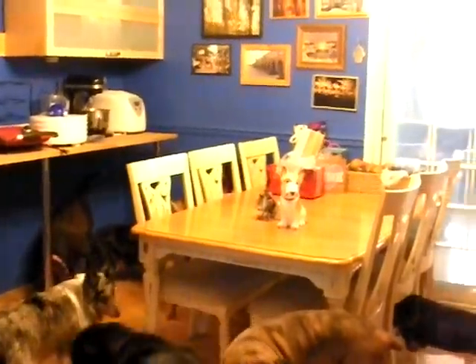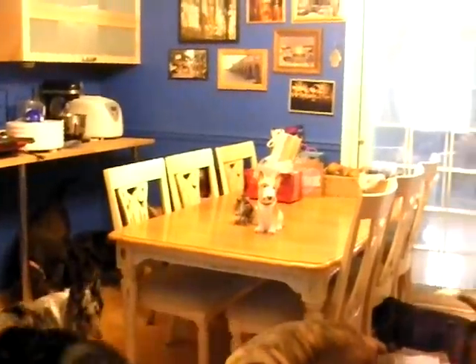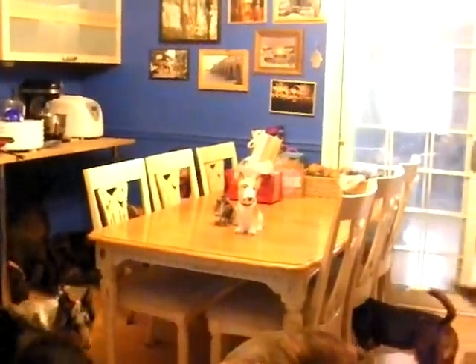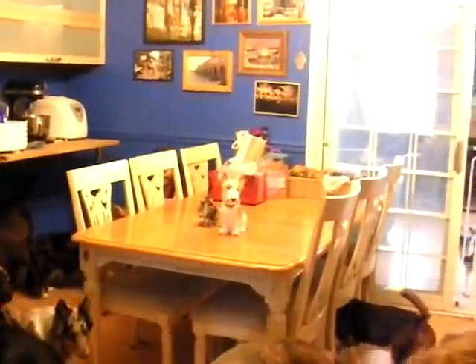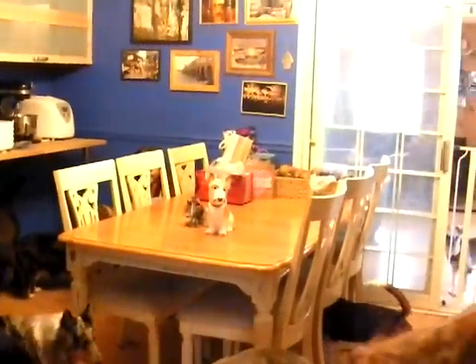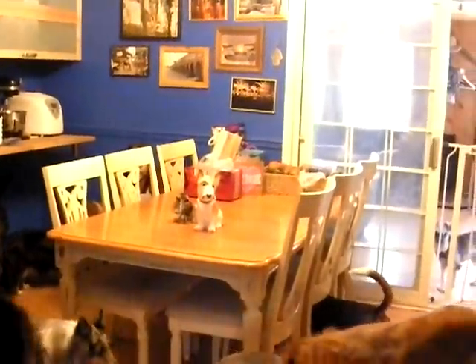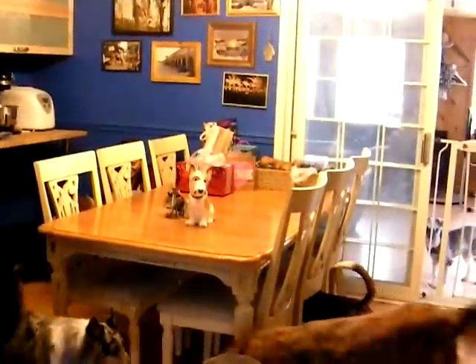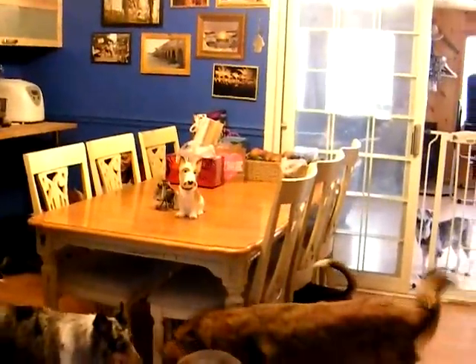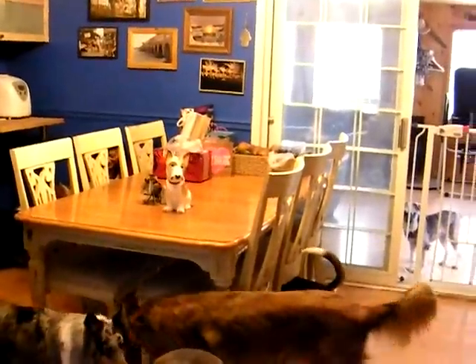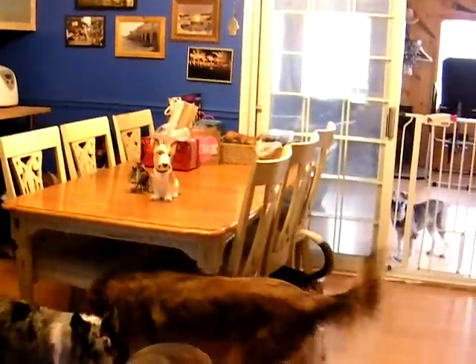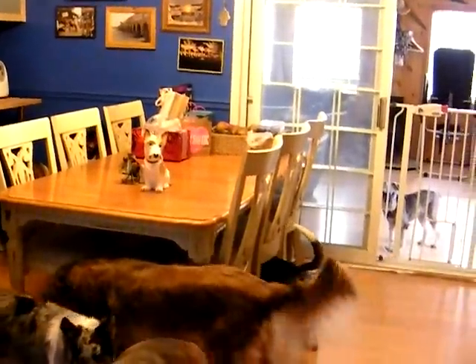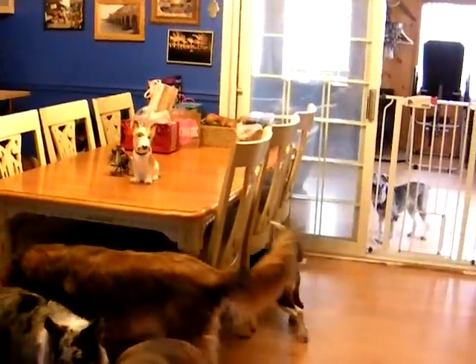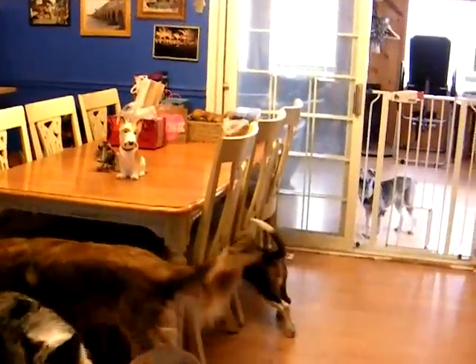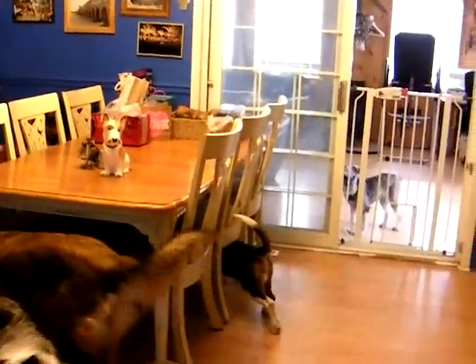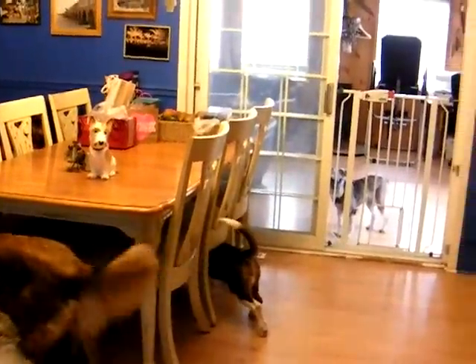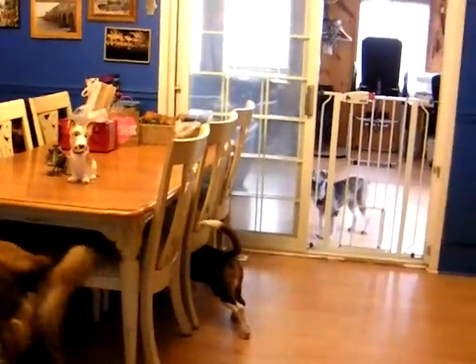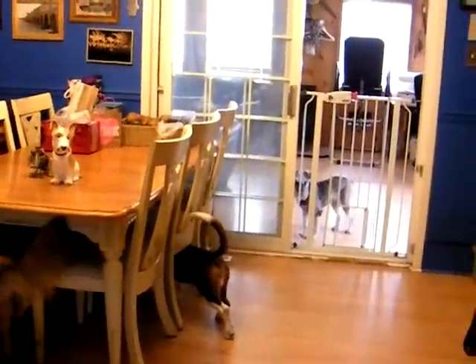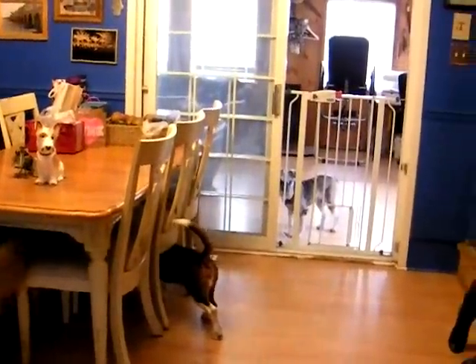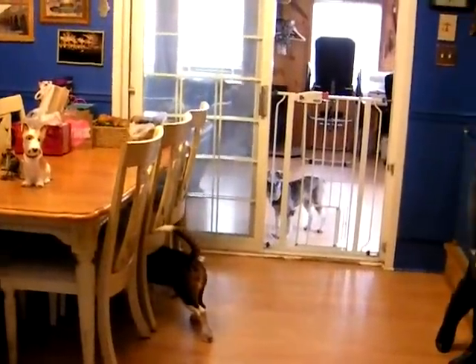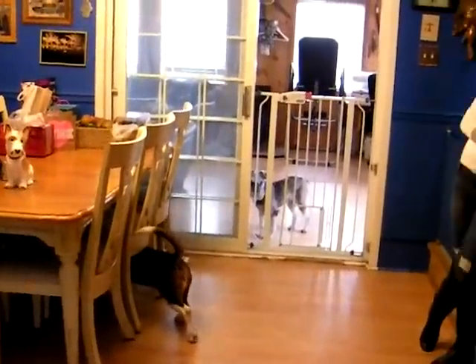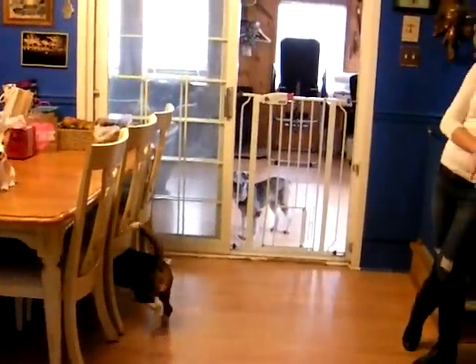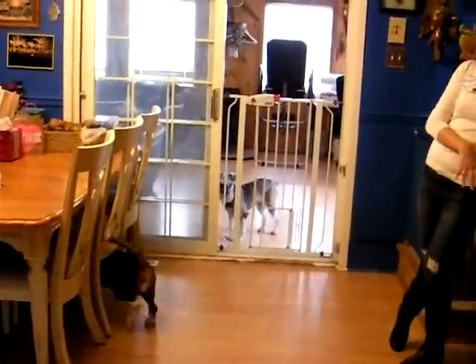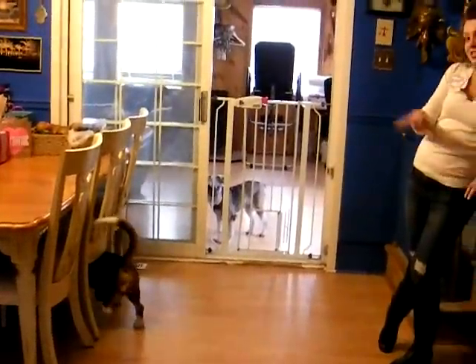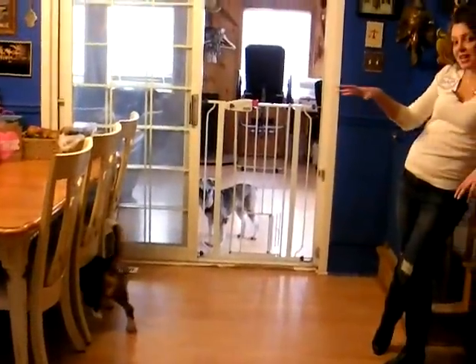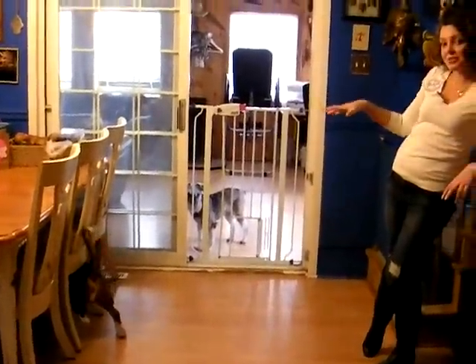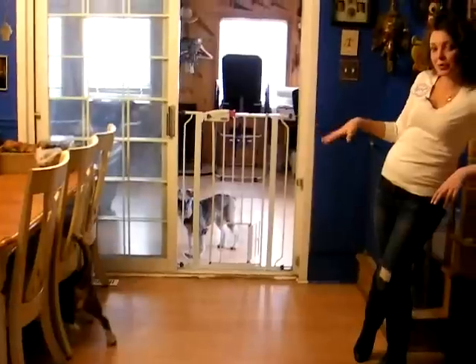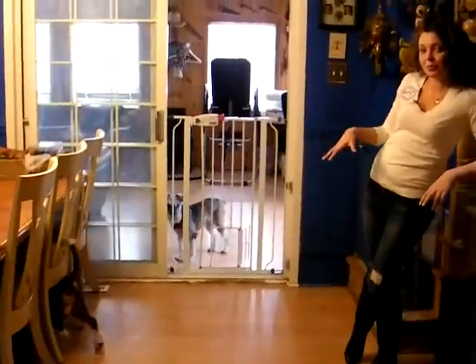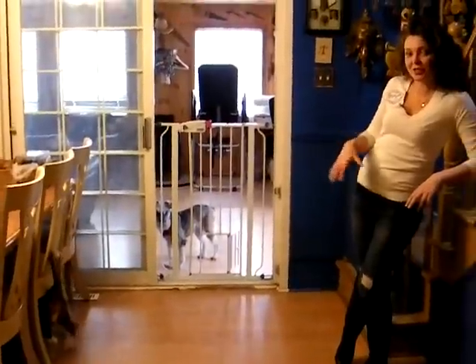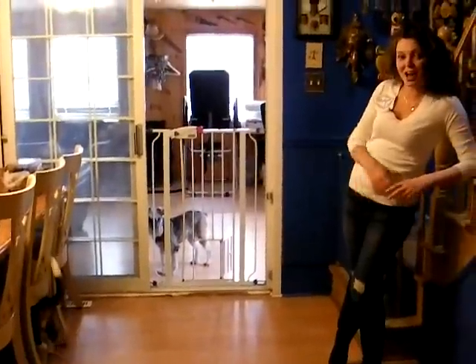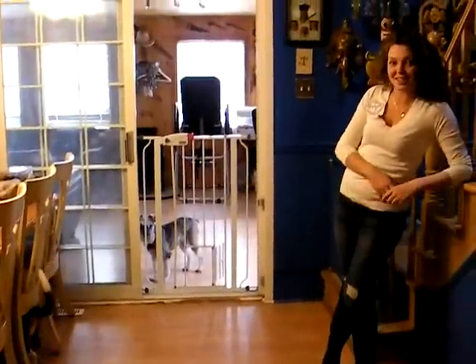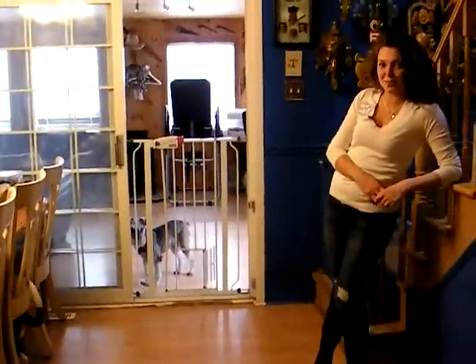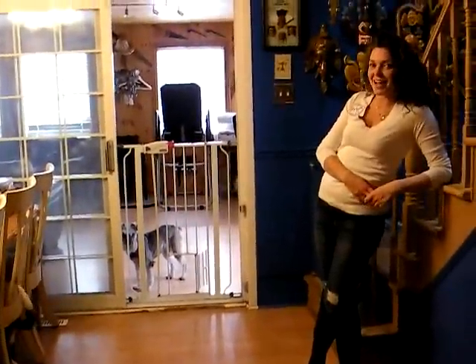This is the dining room. We've minimized the amount of furniture that's in here so that there's lots of room for the dogs to play.